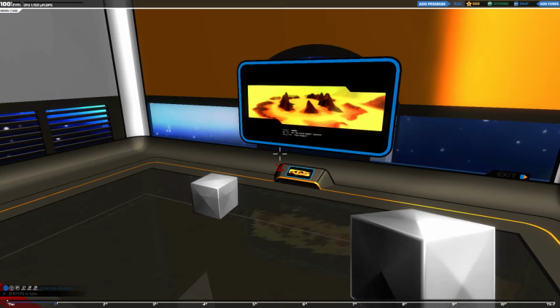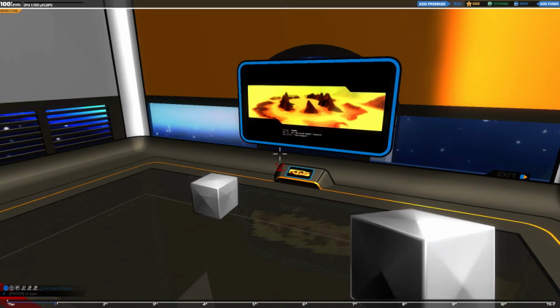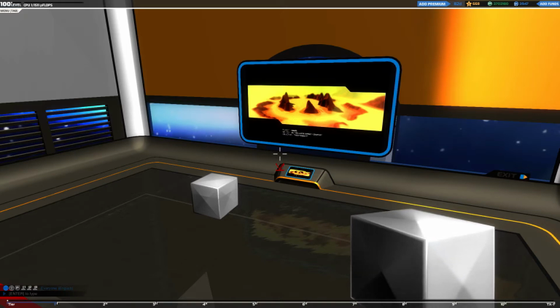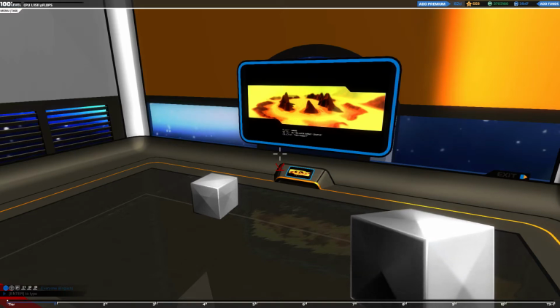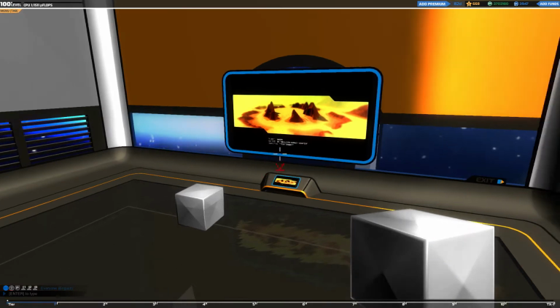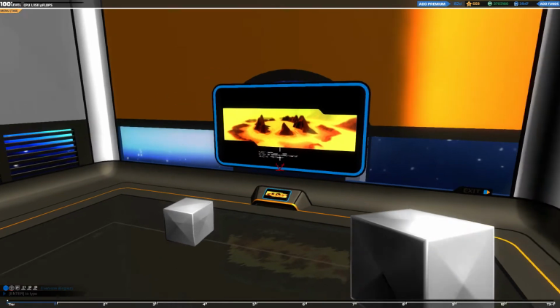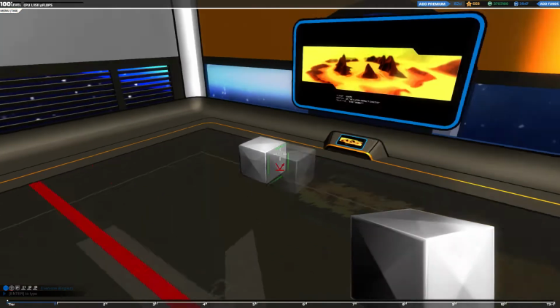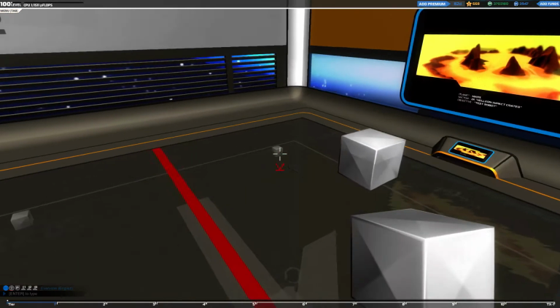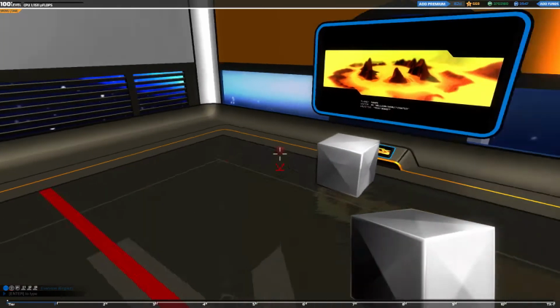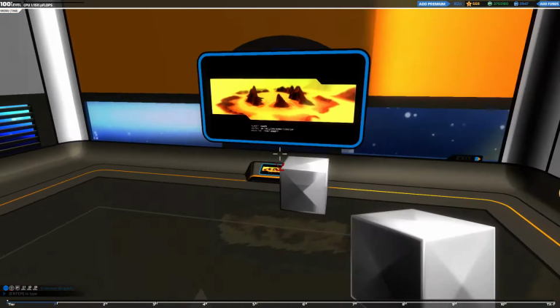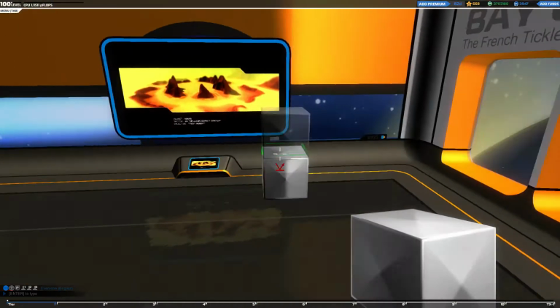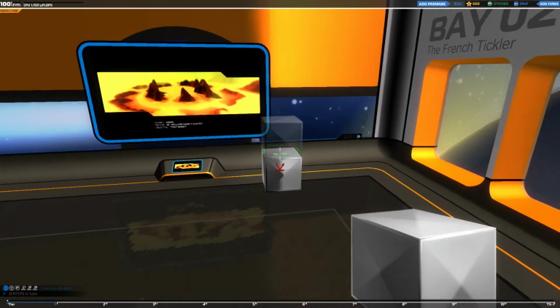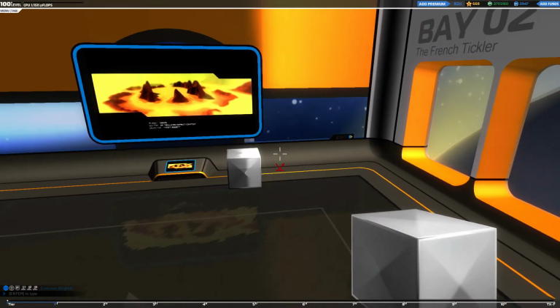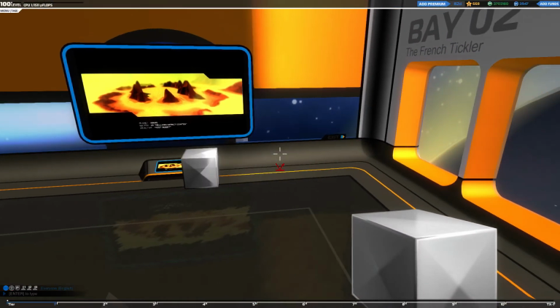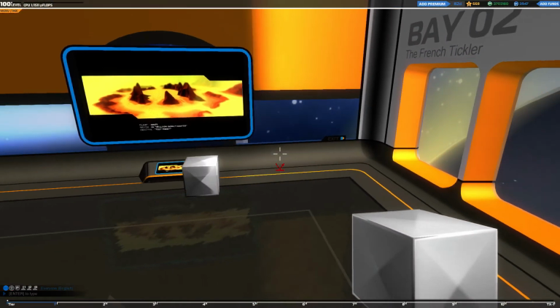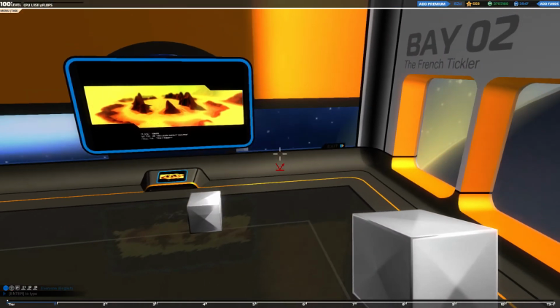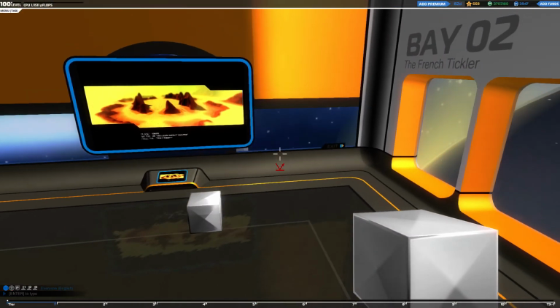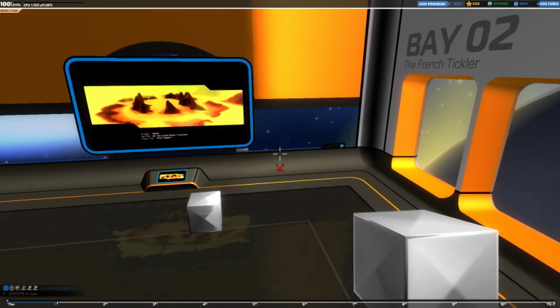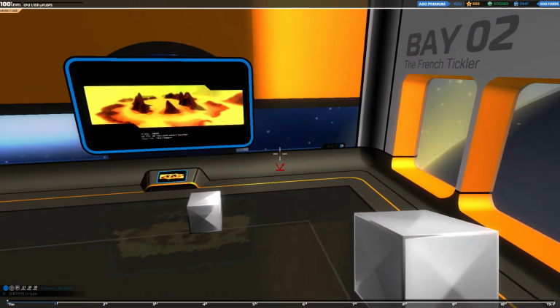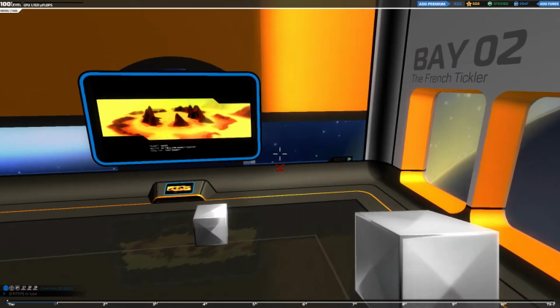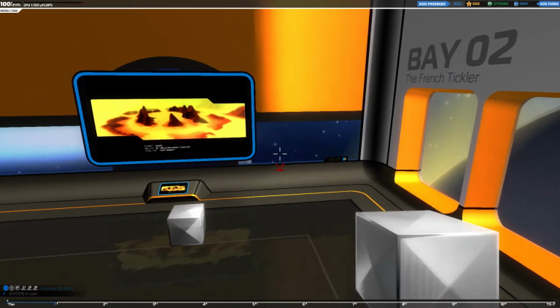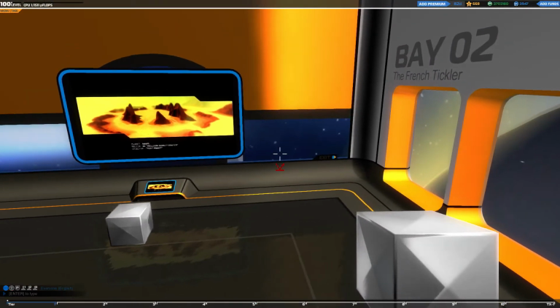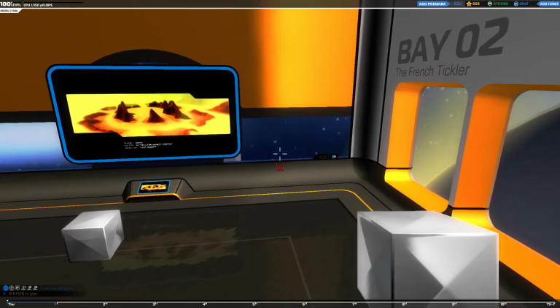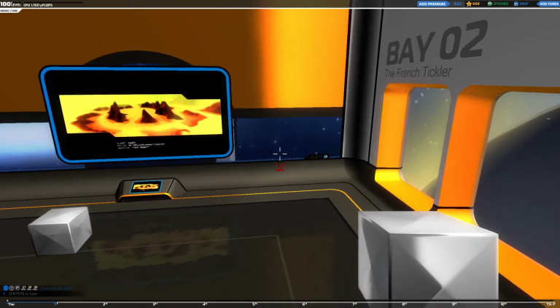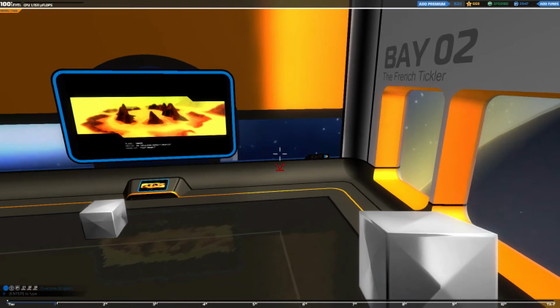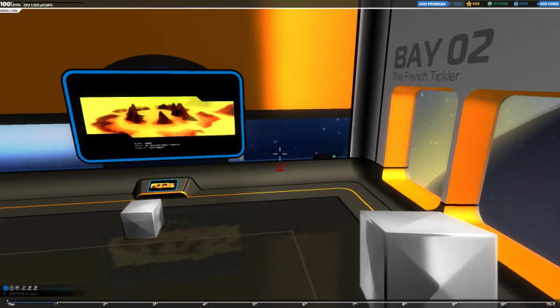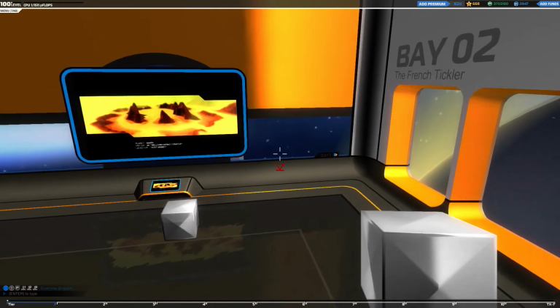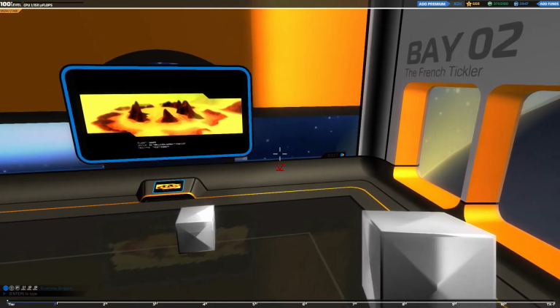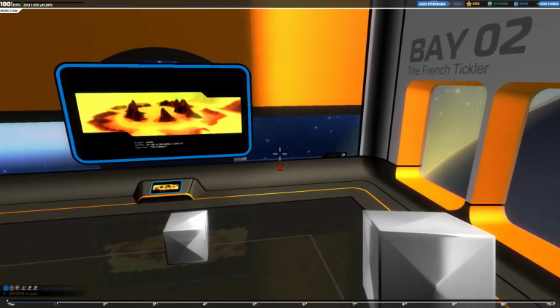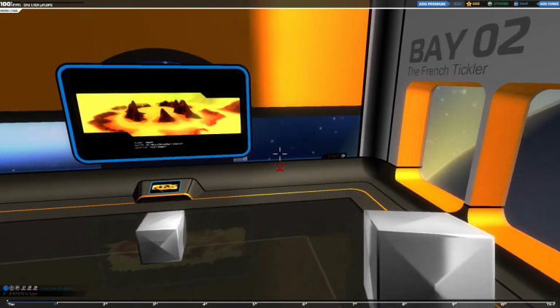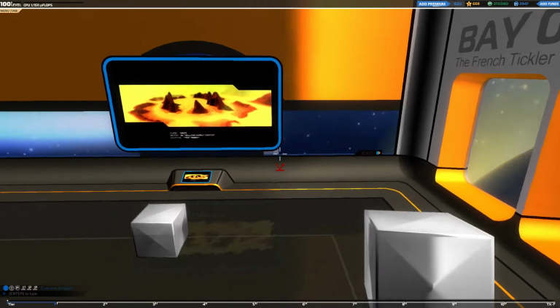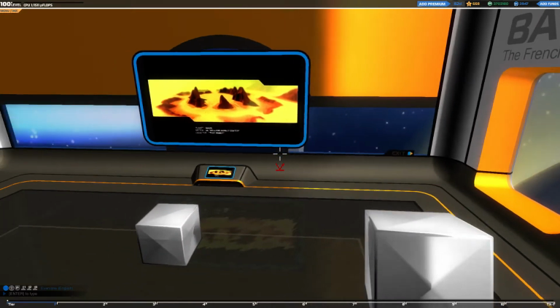Sorry about that — my dog started barking like crazy. Now let's get to the build.